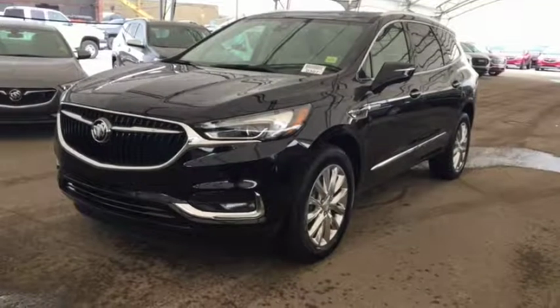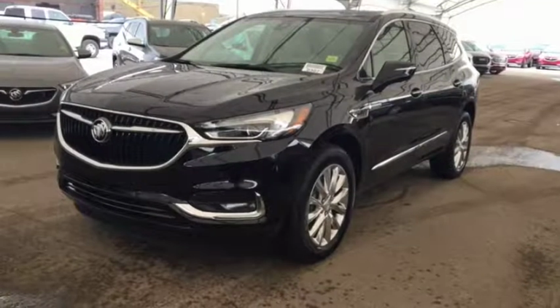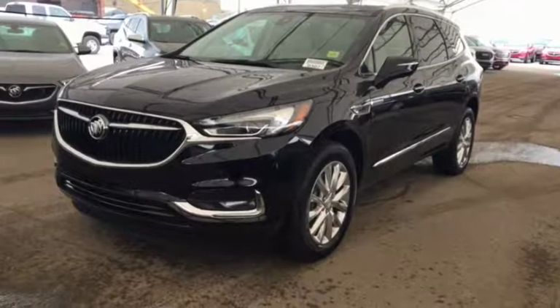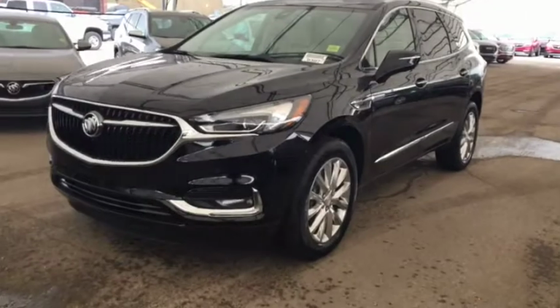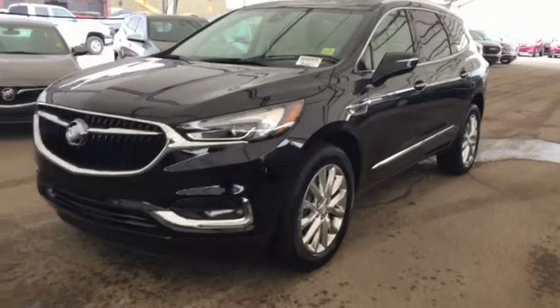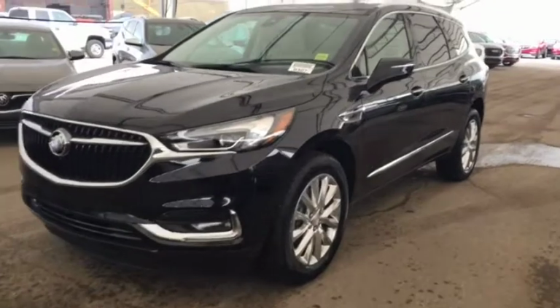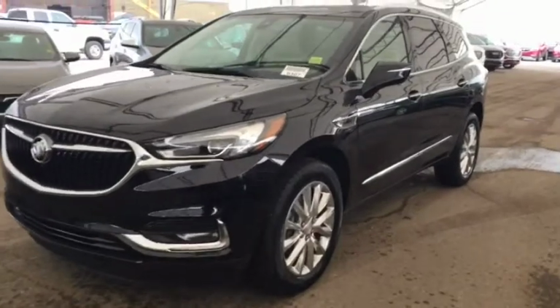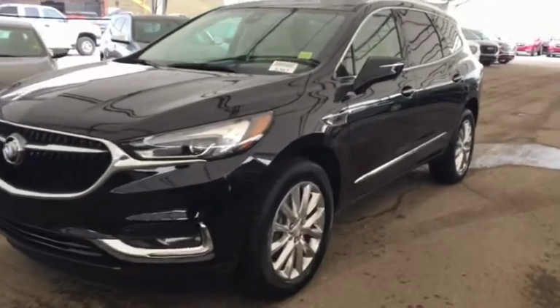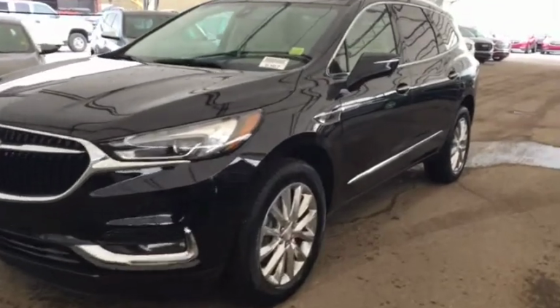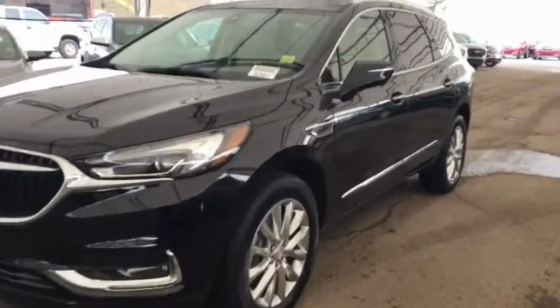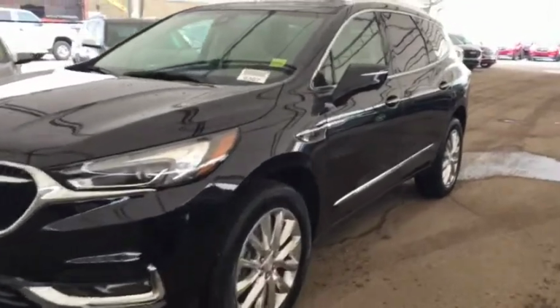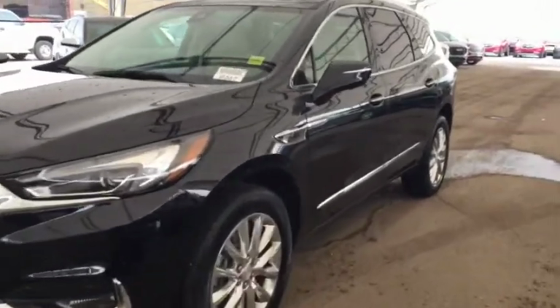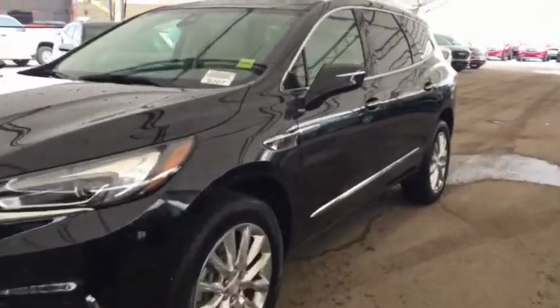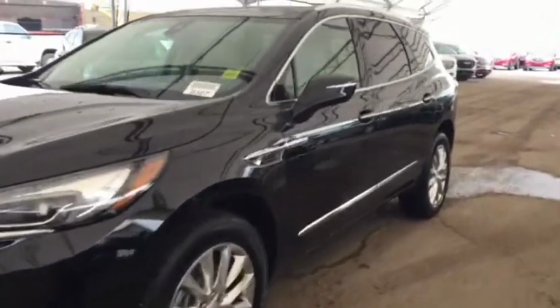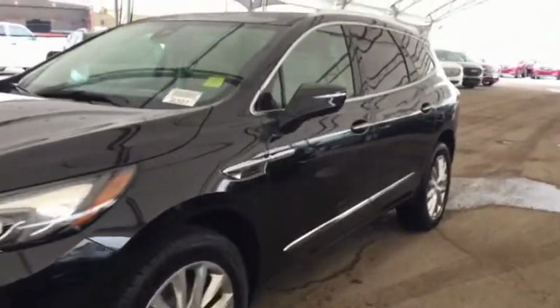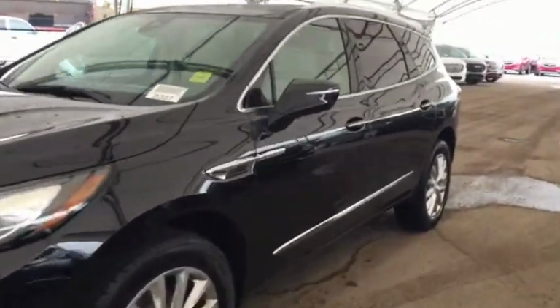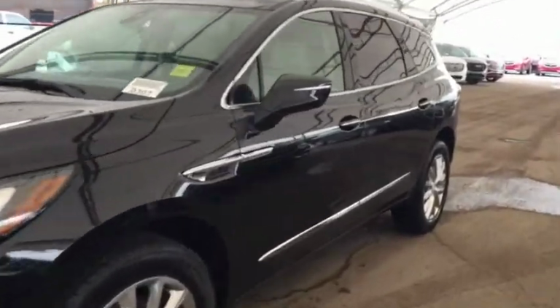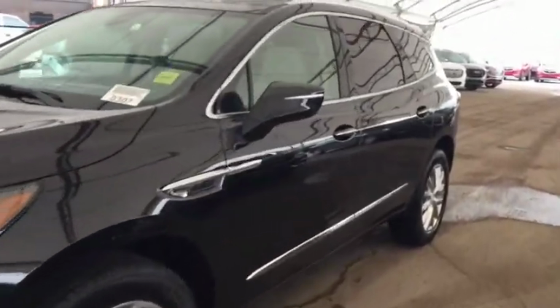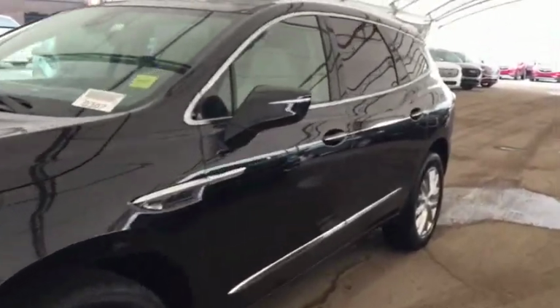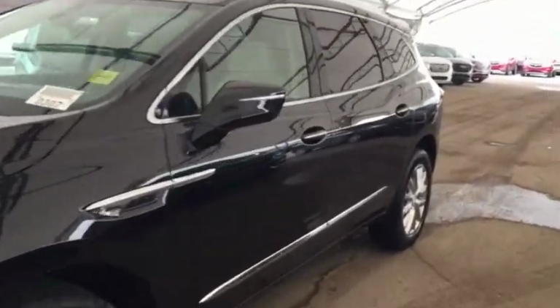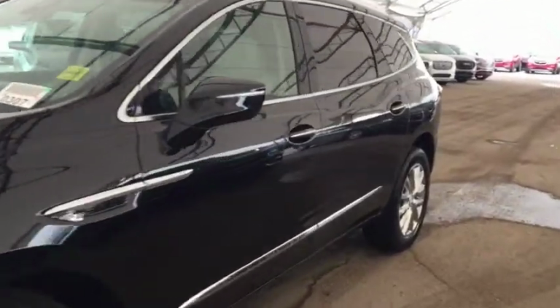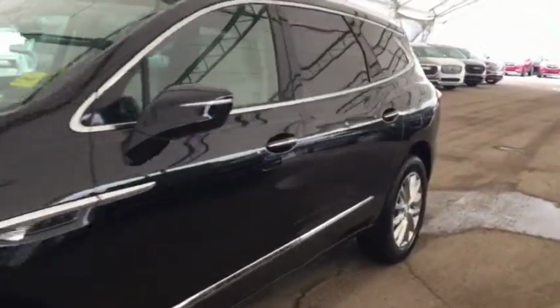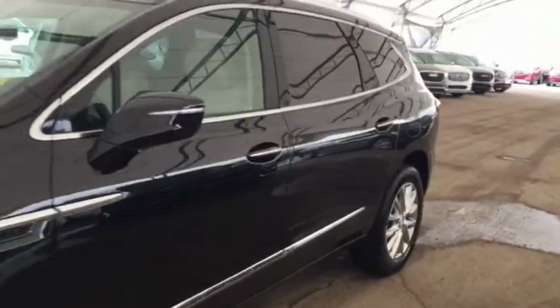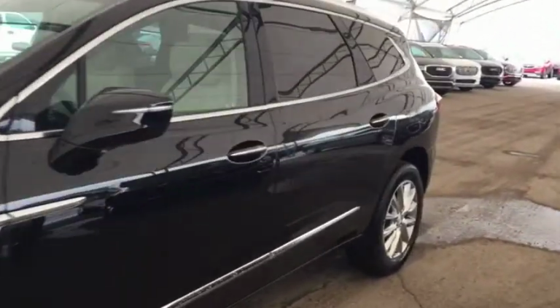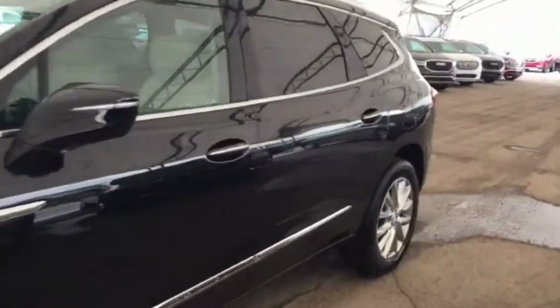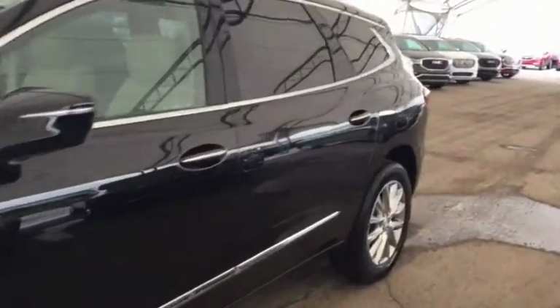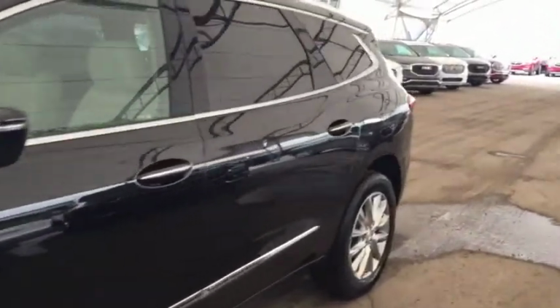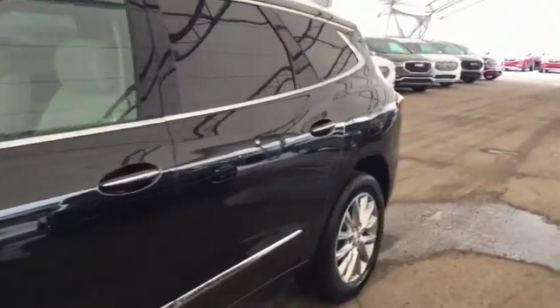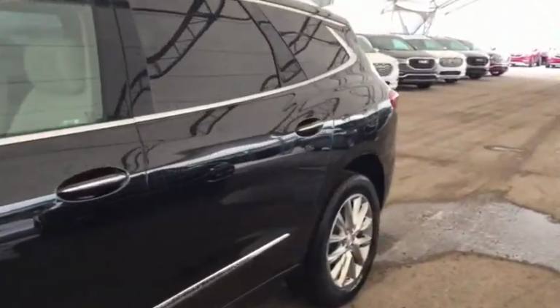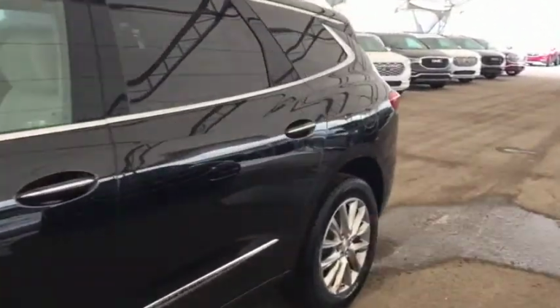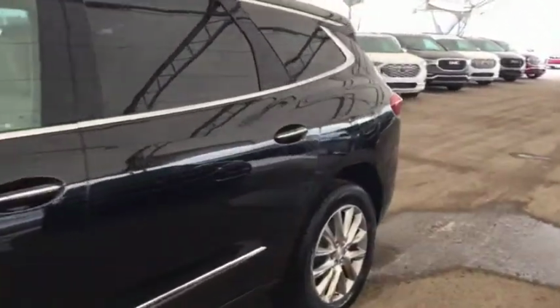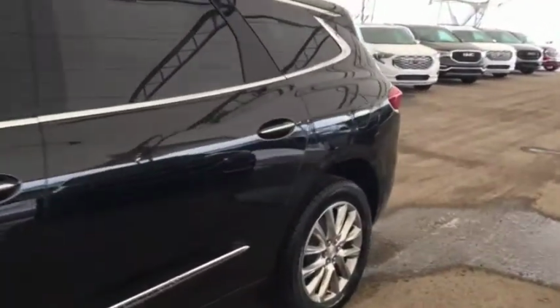Welcome to Davis Chevrolet. This is a 2019 Buick Enclave in the color black.